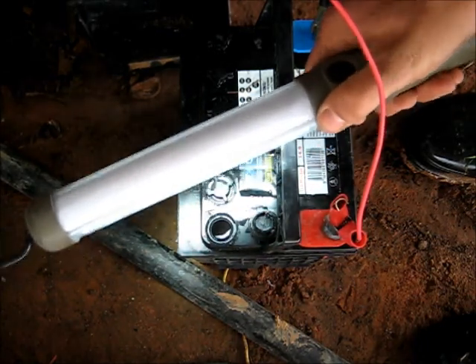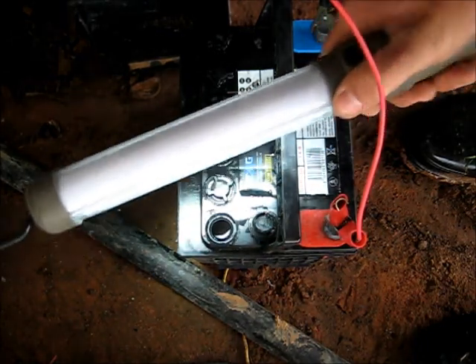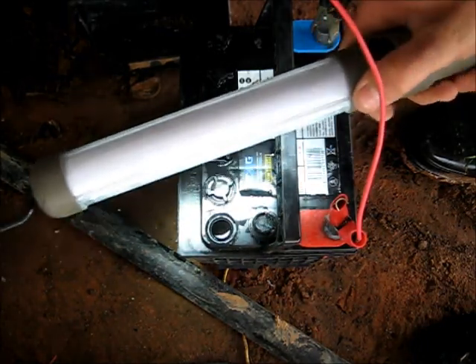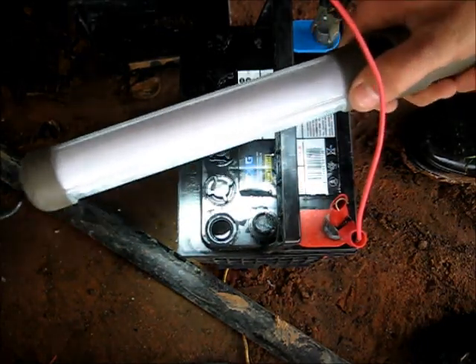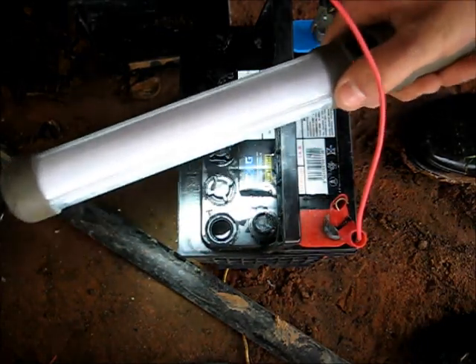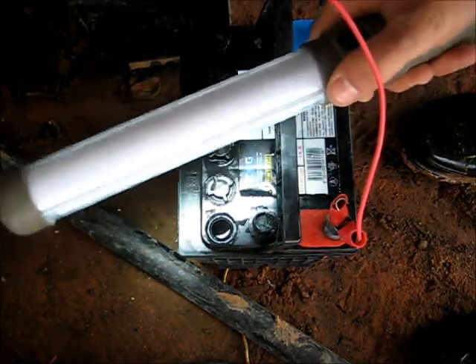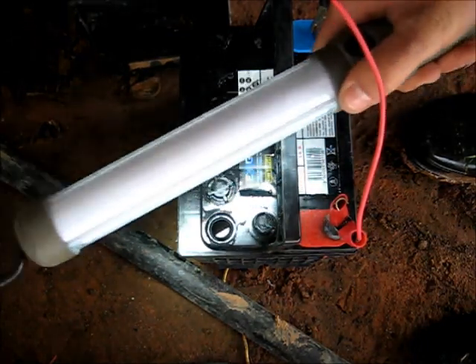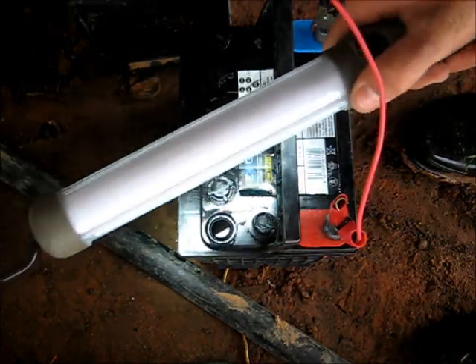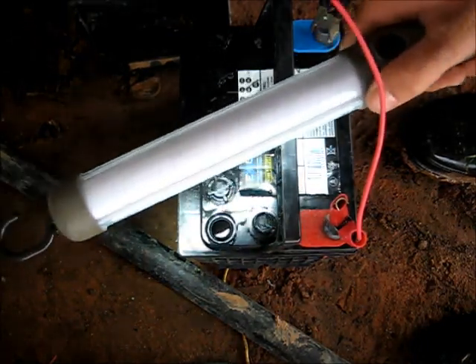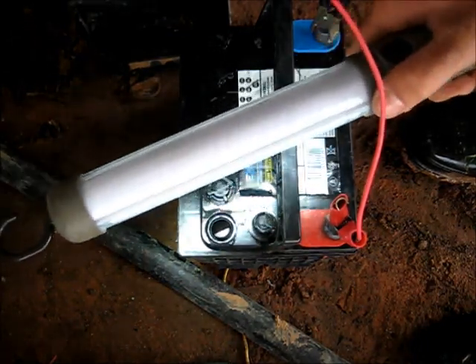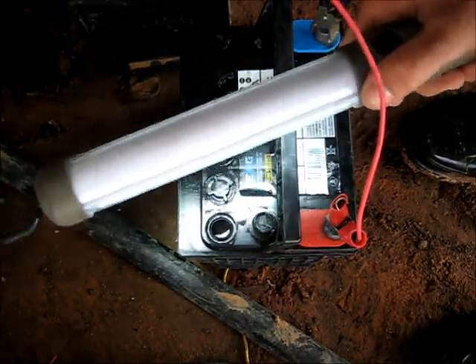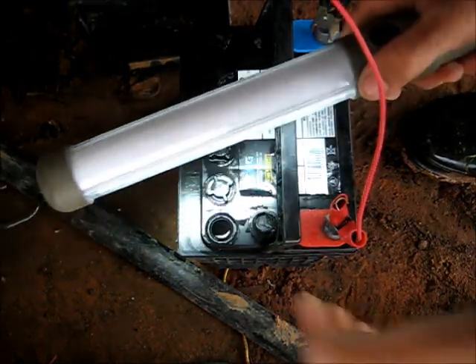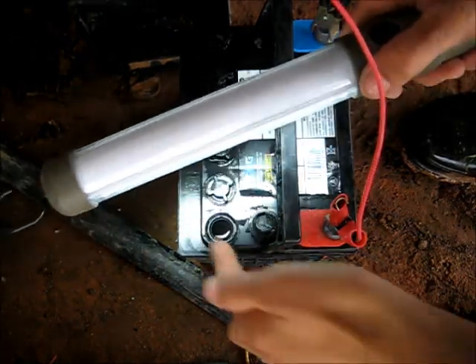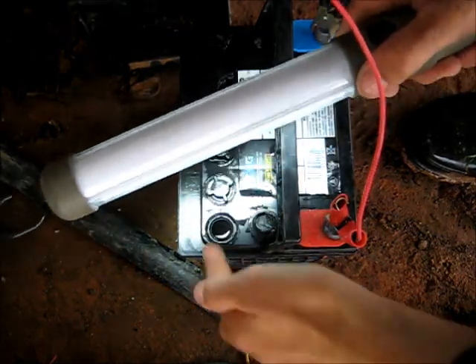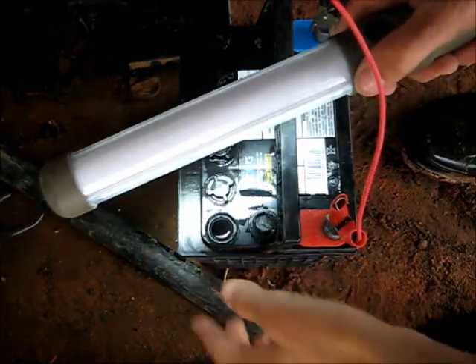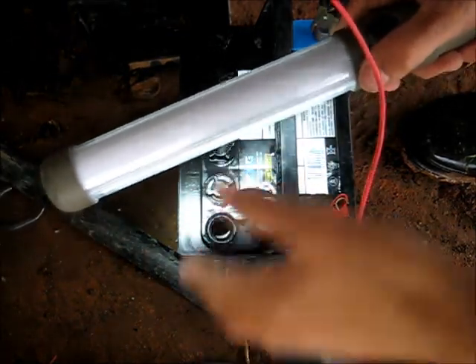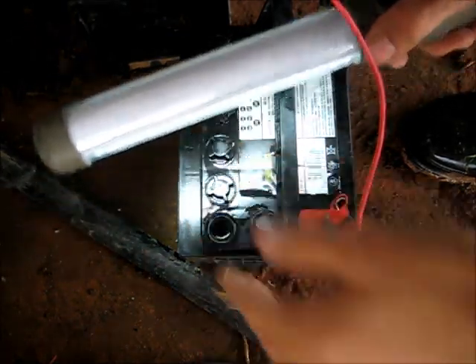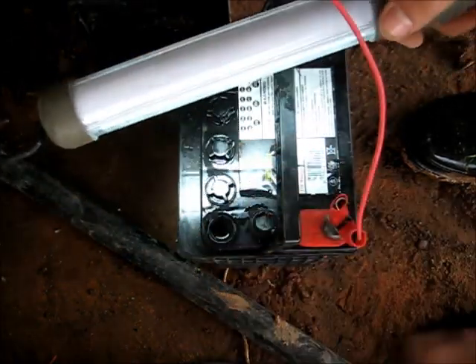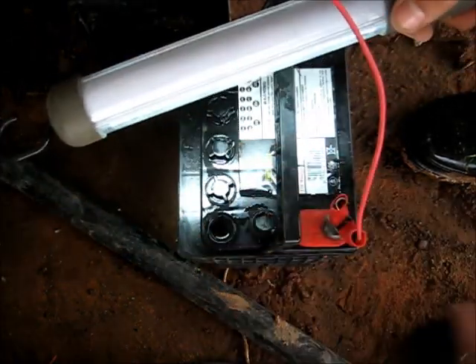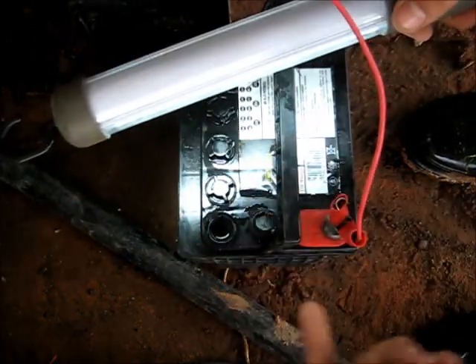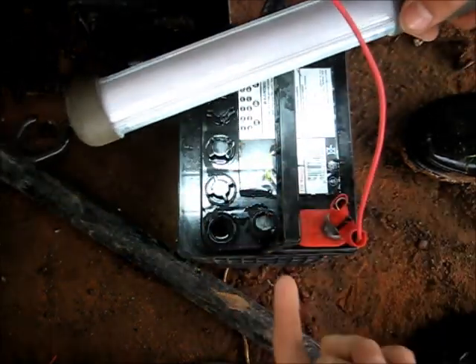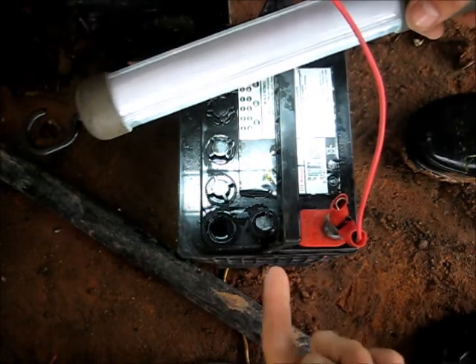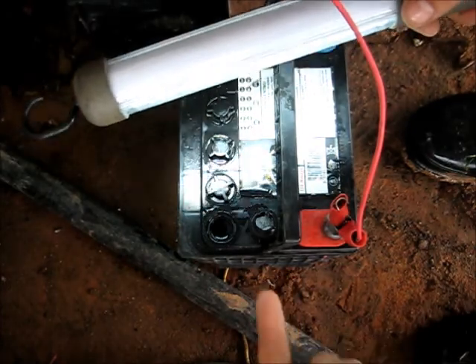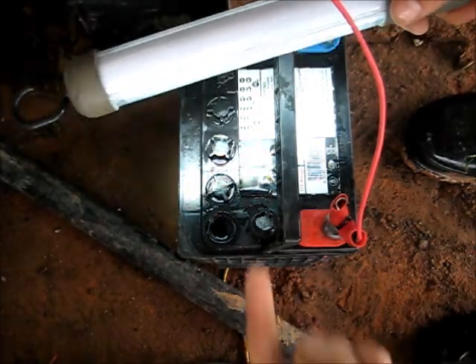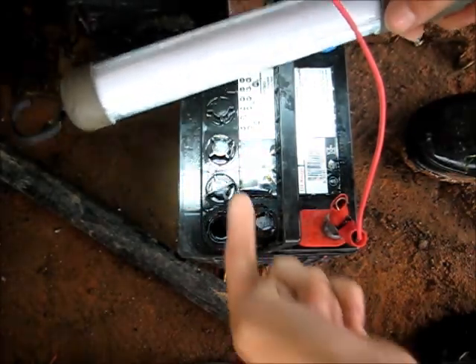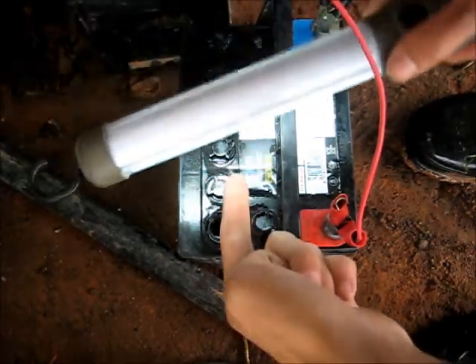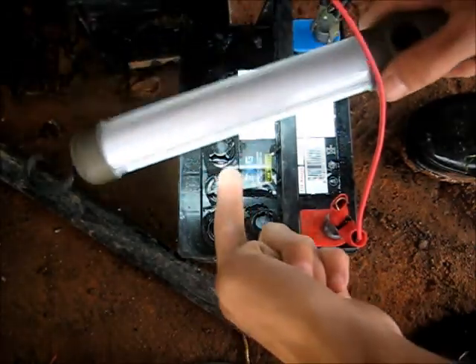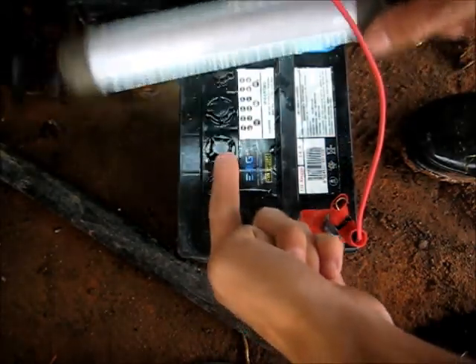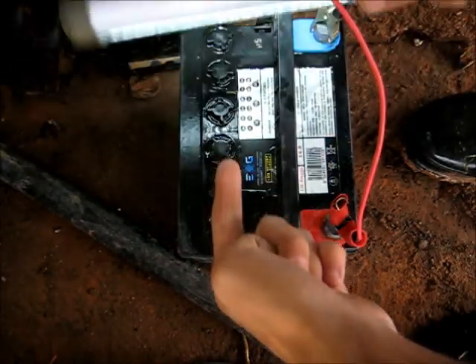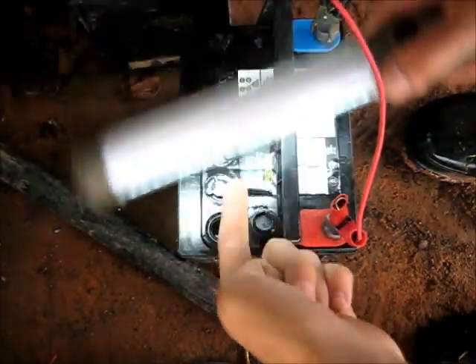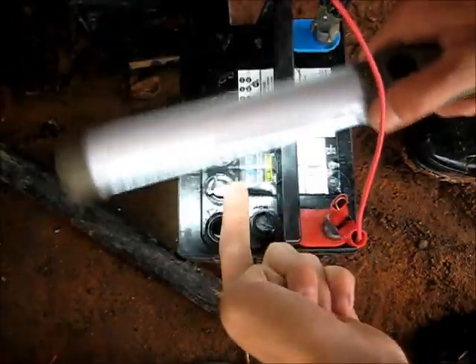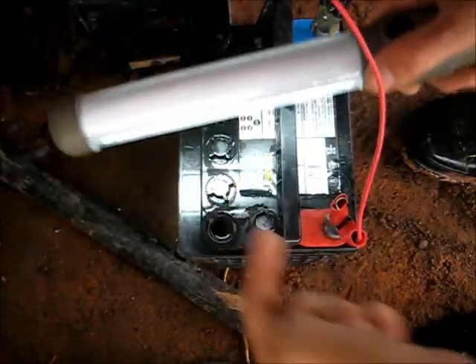As I was saying in the last video, it actually causes it to short, and voltage goes straight through to those five cells.